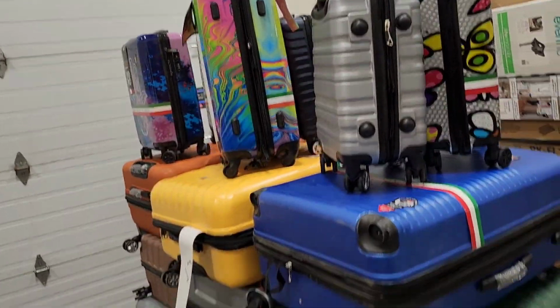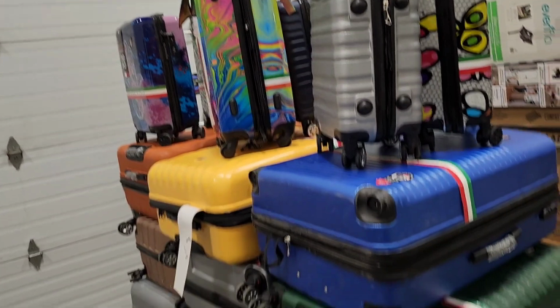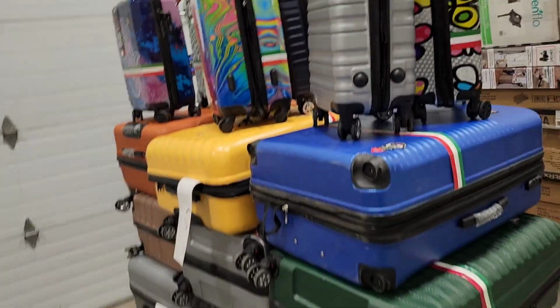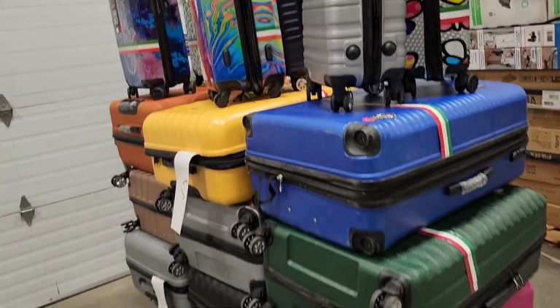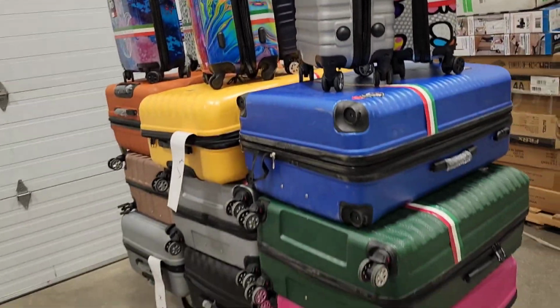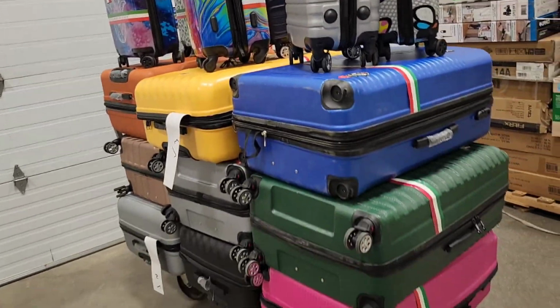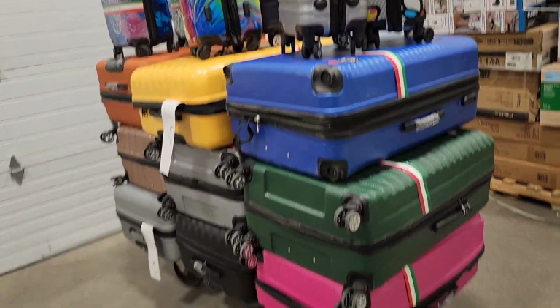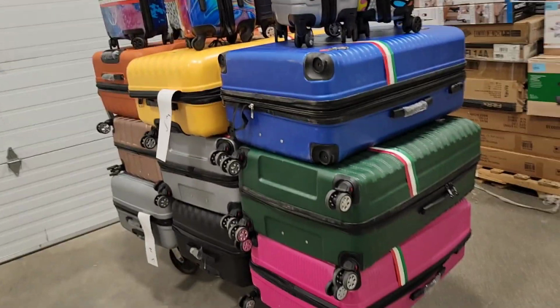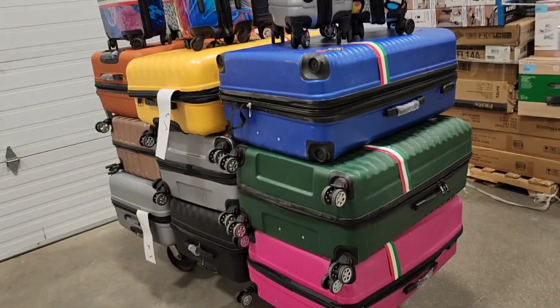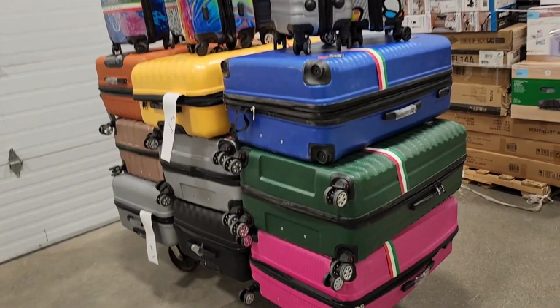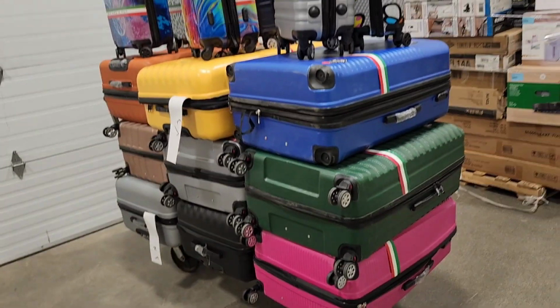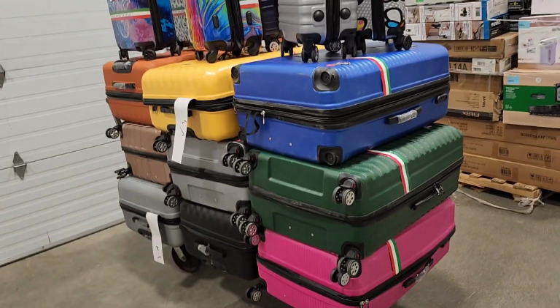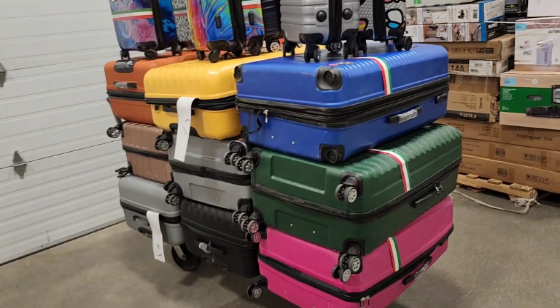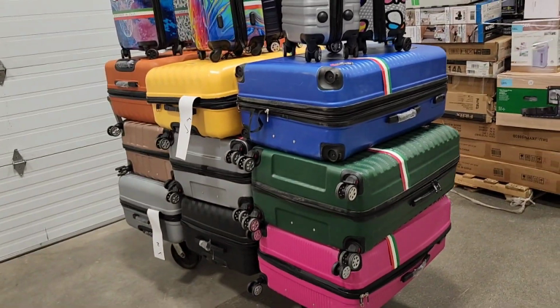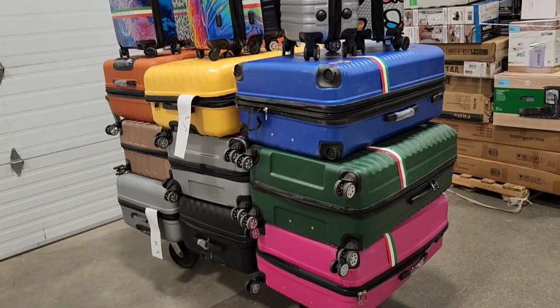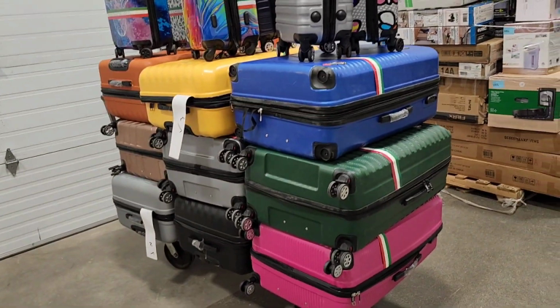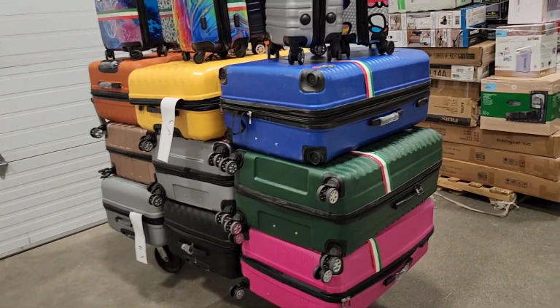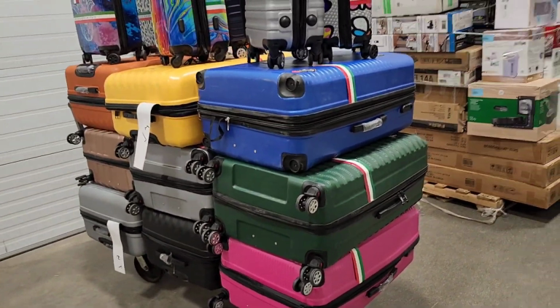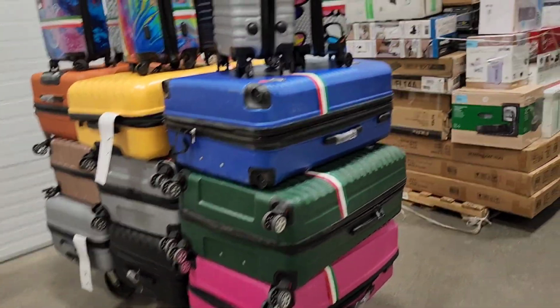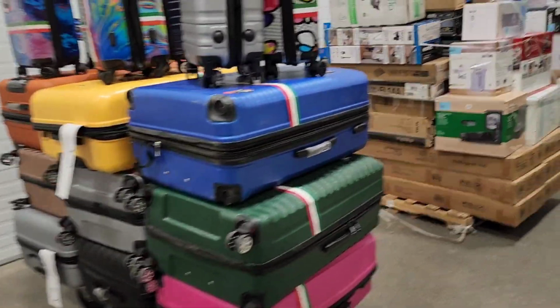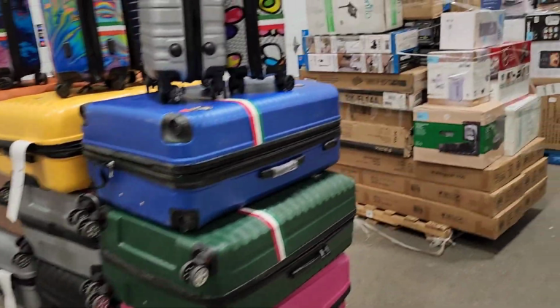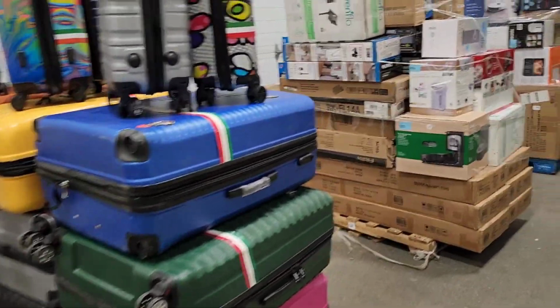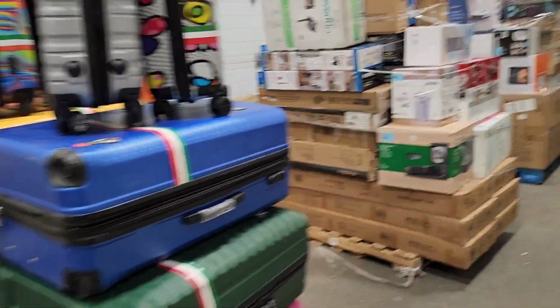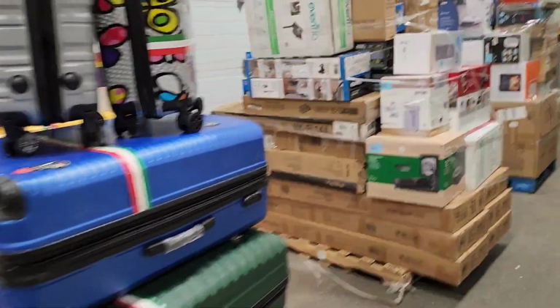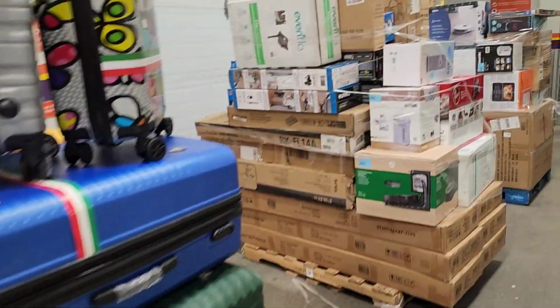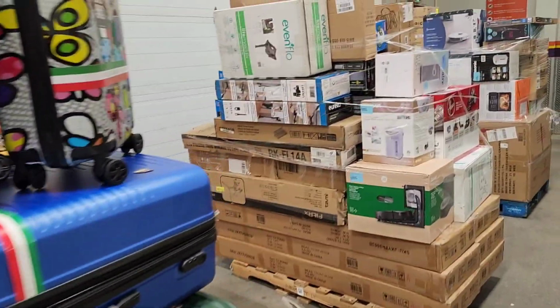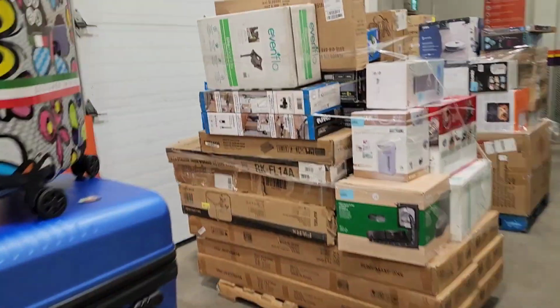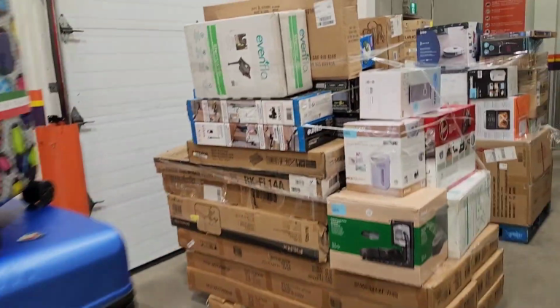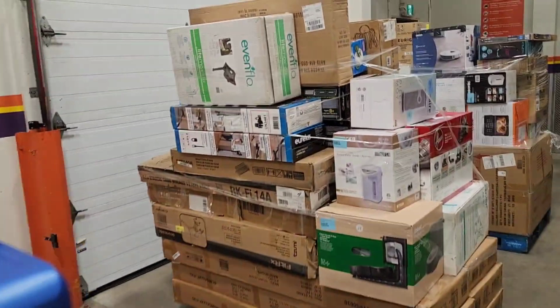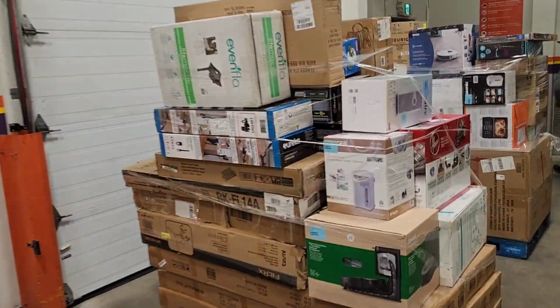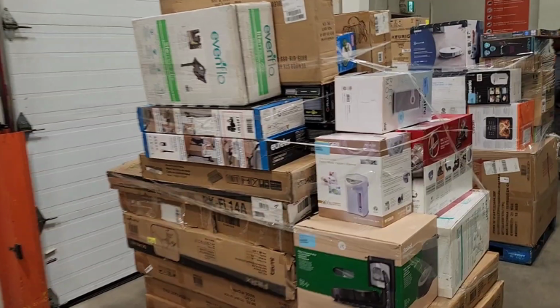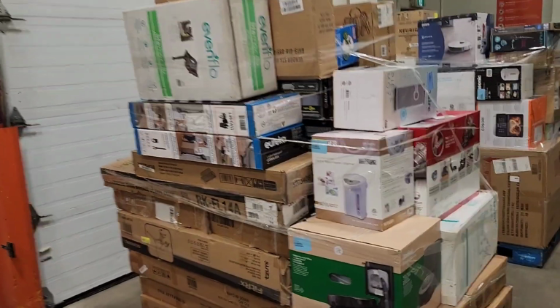This is a very good deal. By the way, $49 each for this big size. Thank you very much for watching. Take care. Bye.